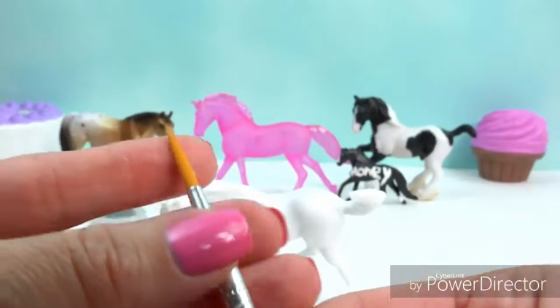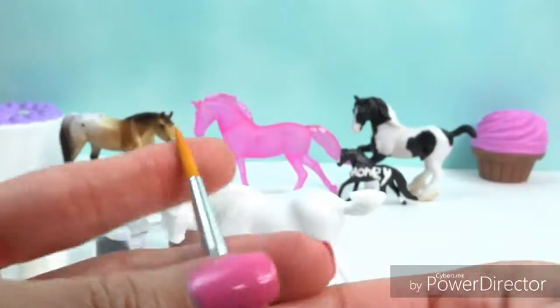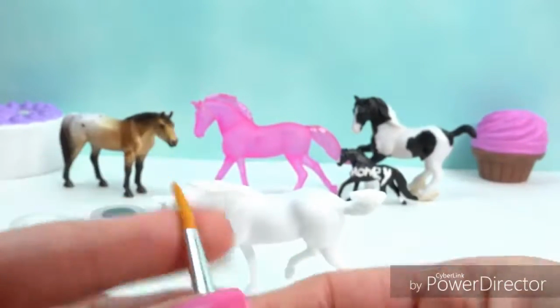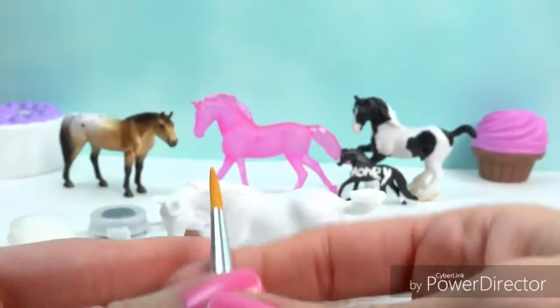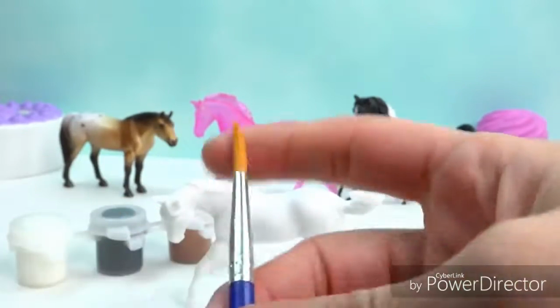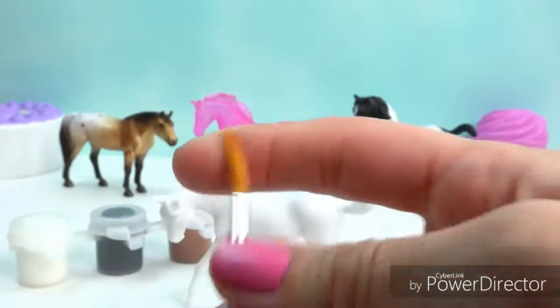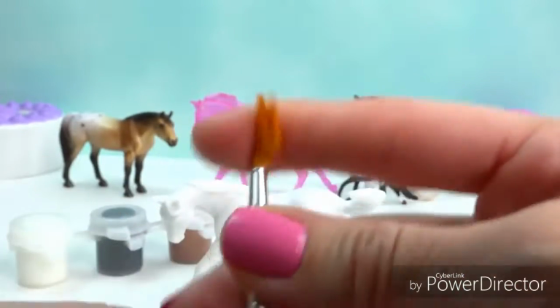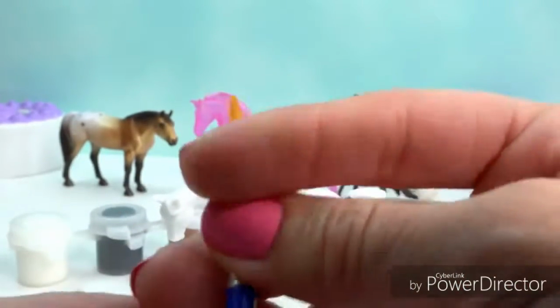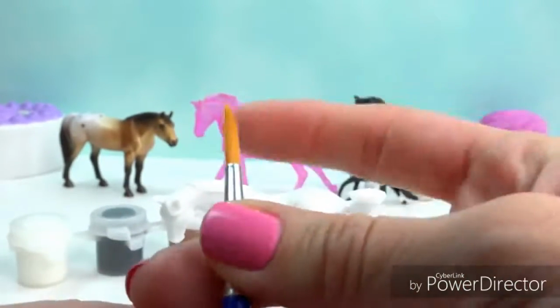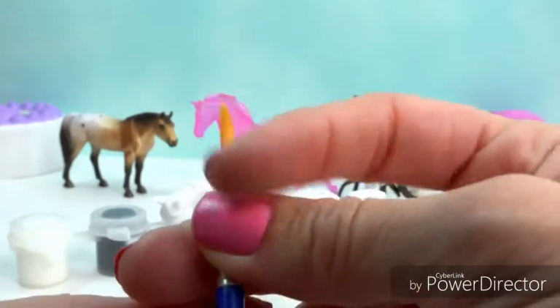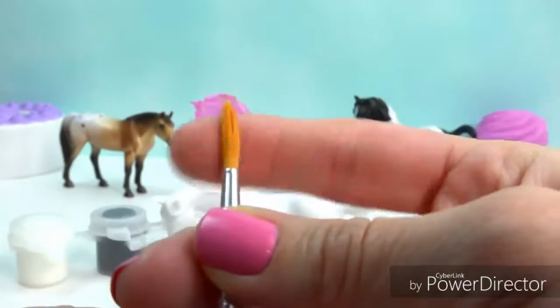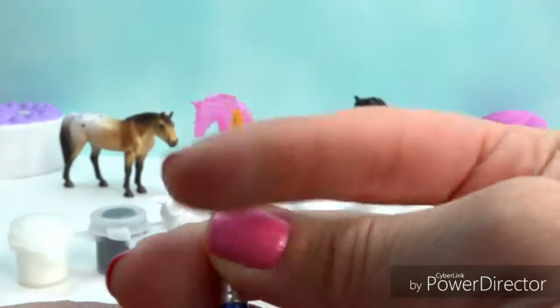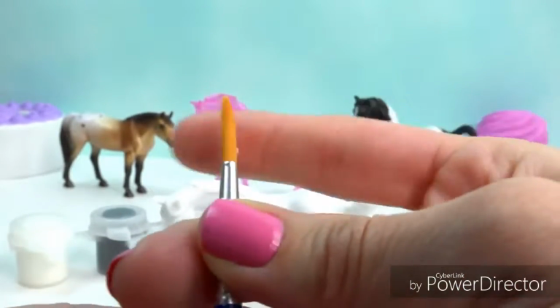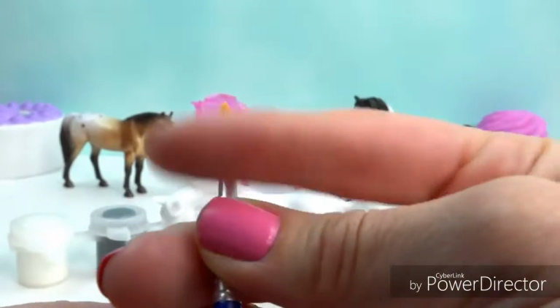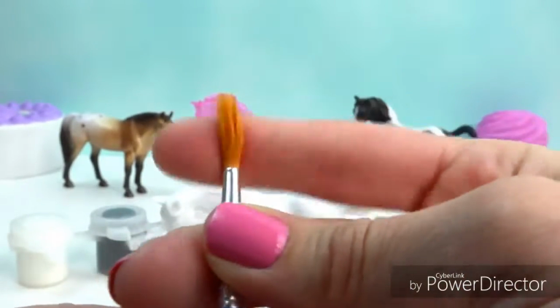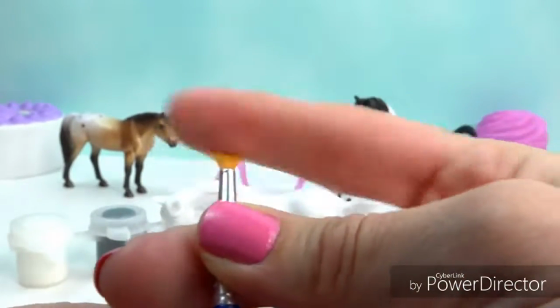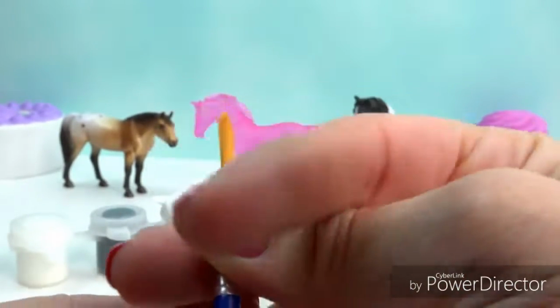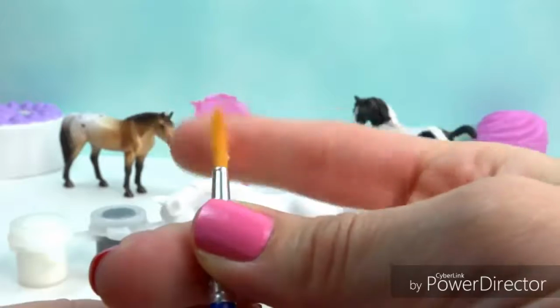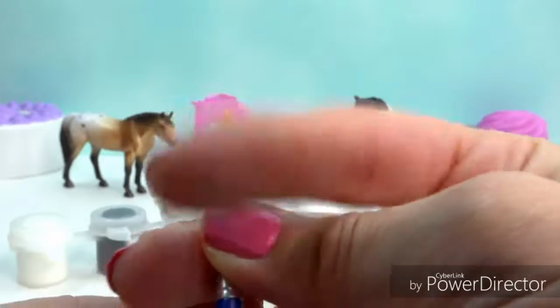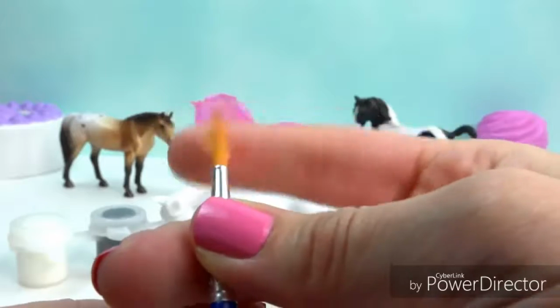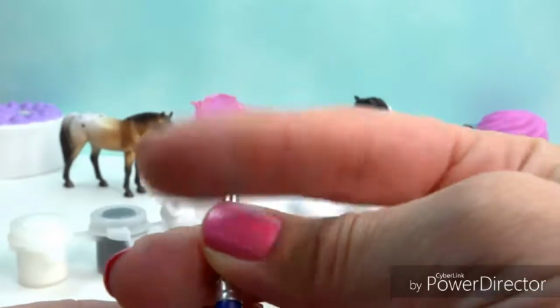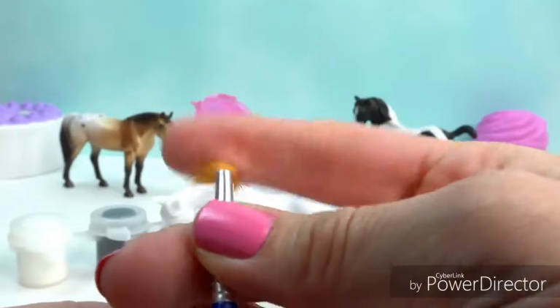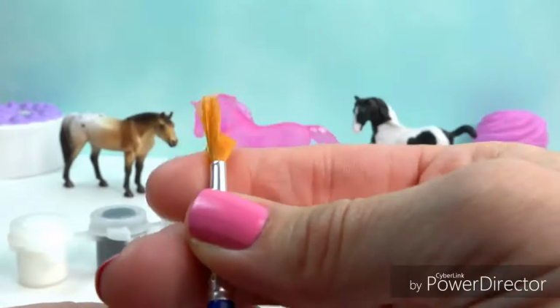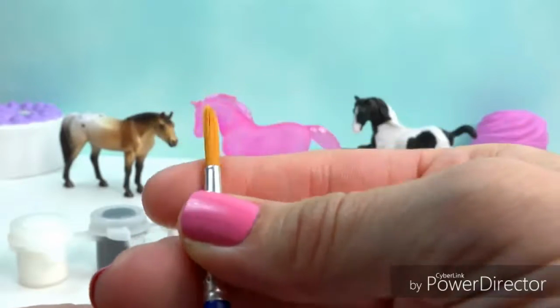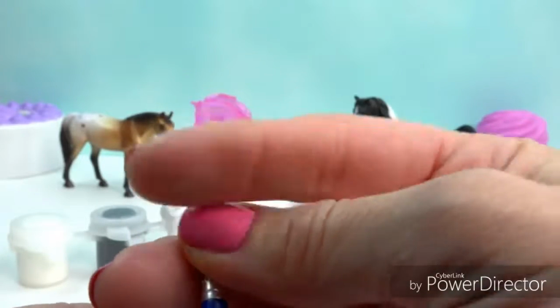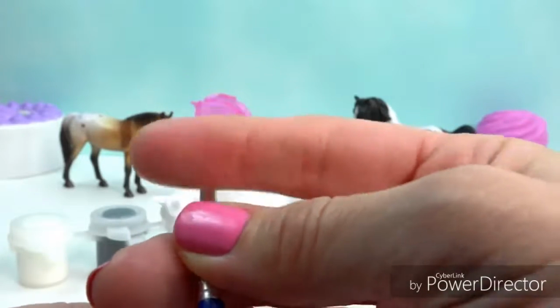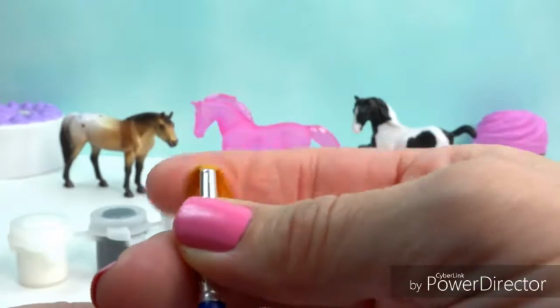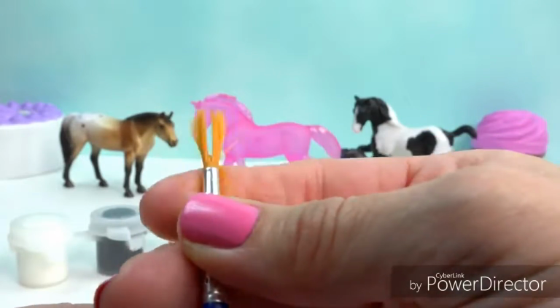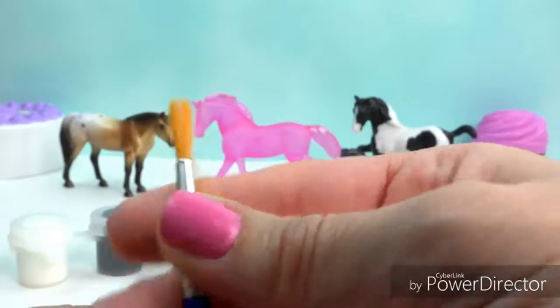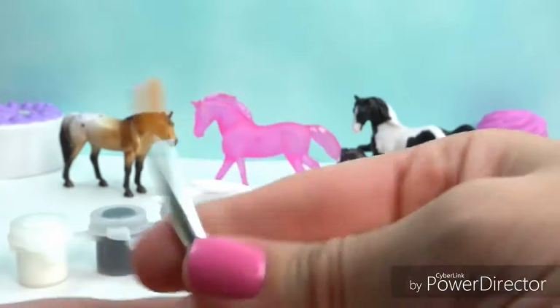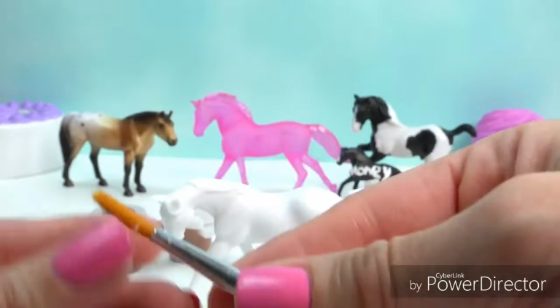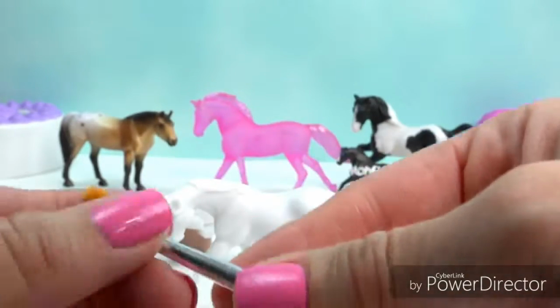So we have to kind of flick it right here to kind of loosen it up a little bit. There we go — now it's ready to be used.